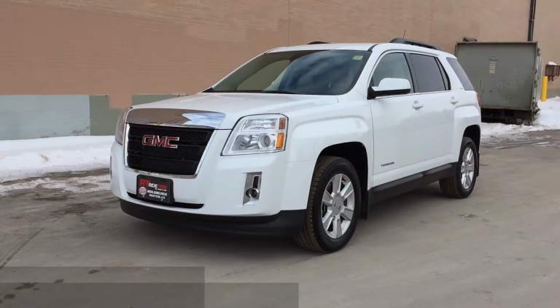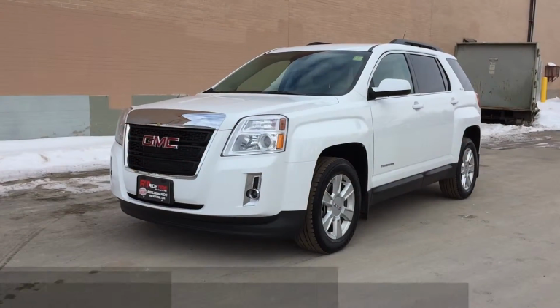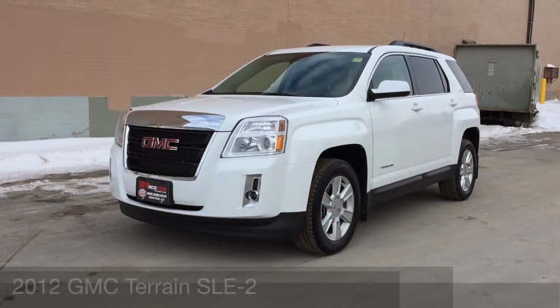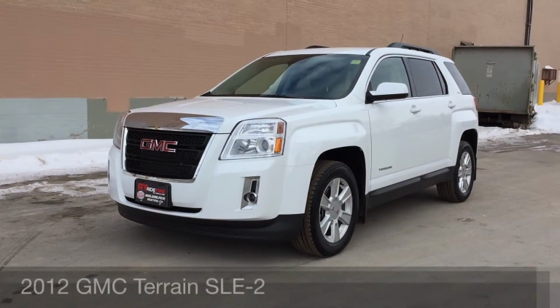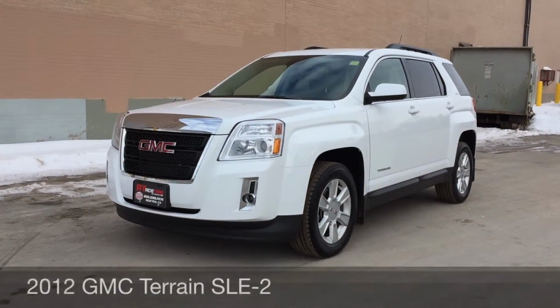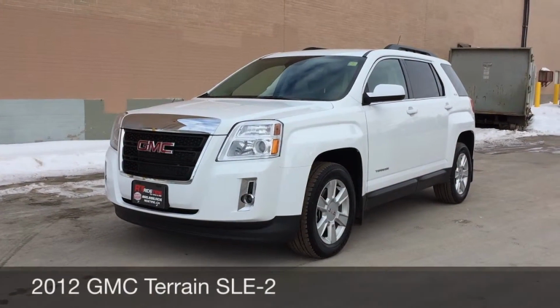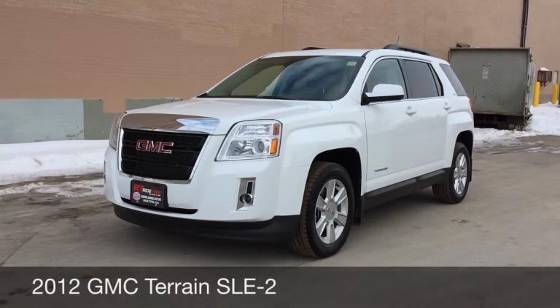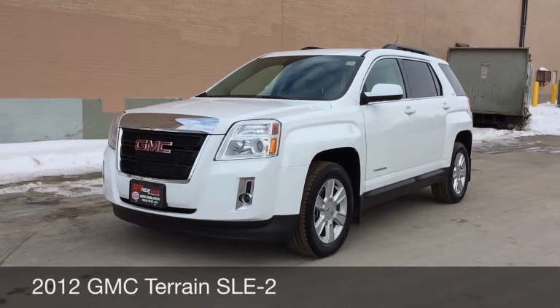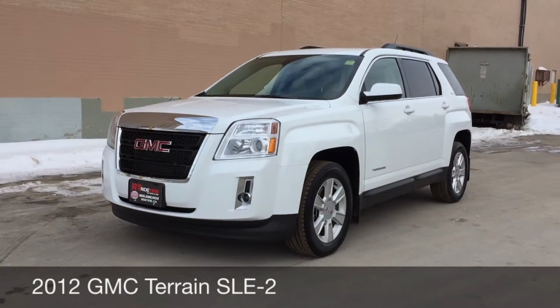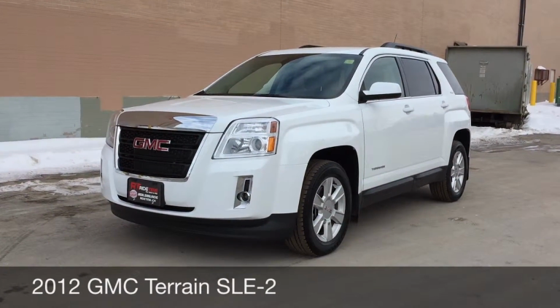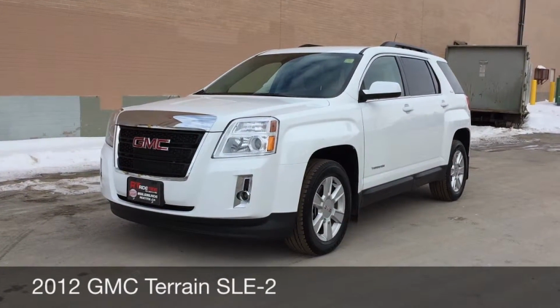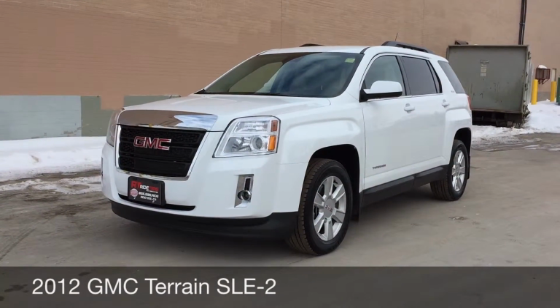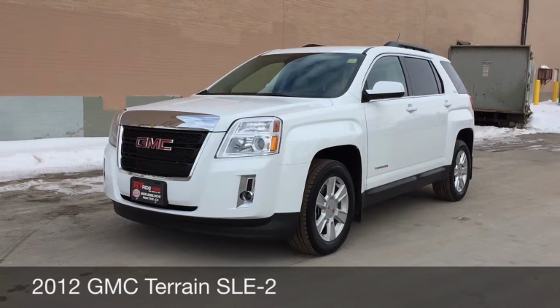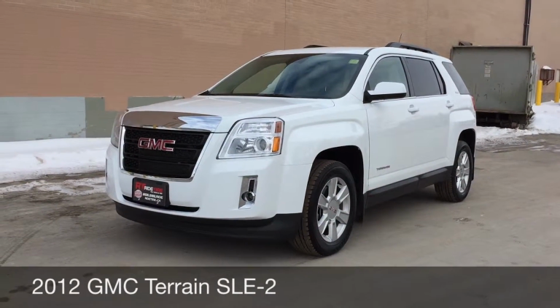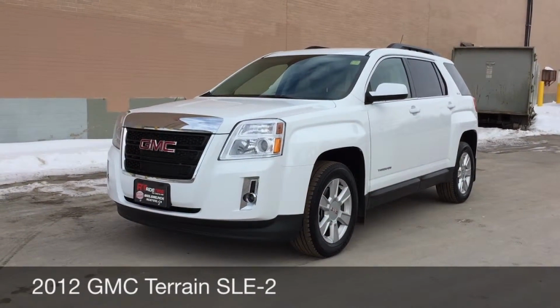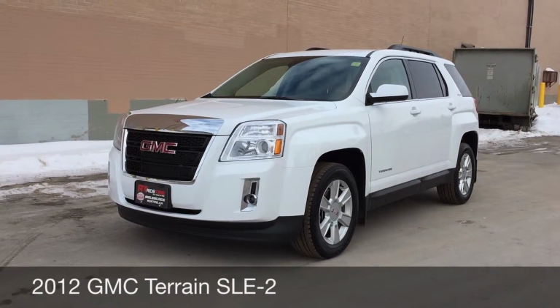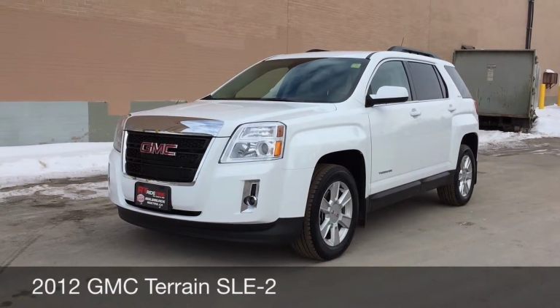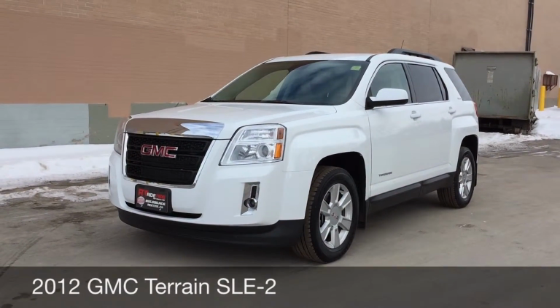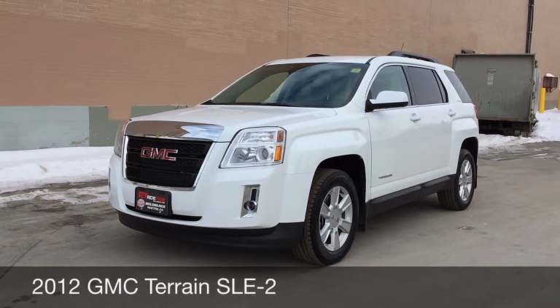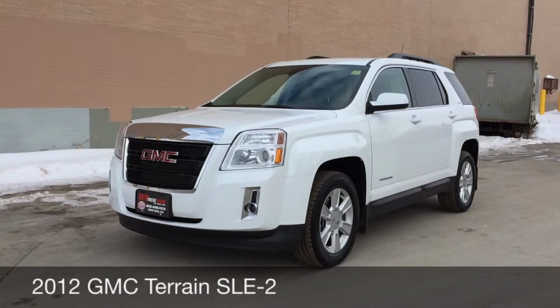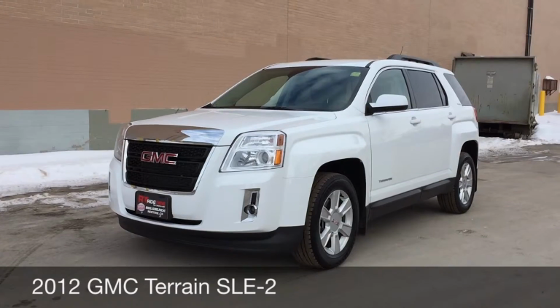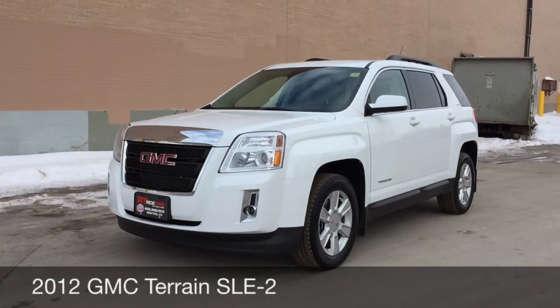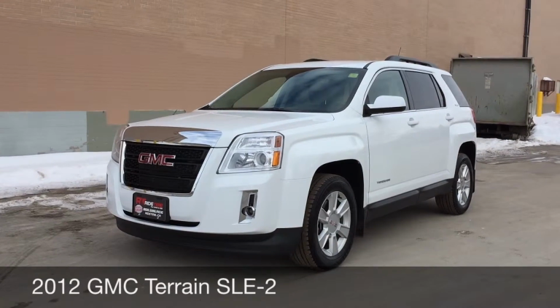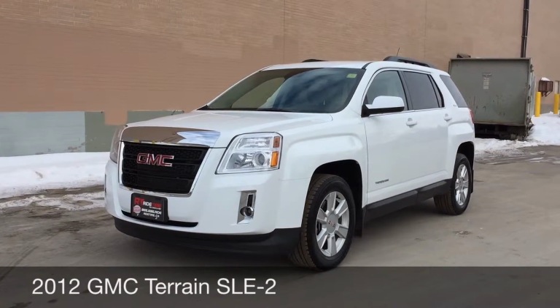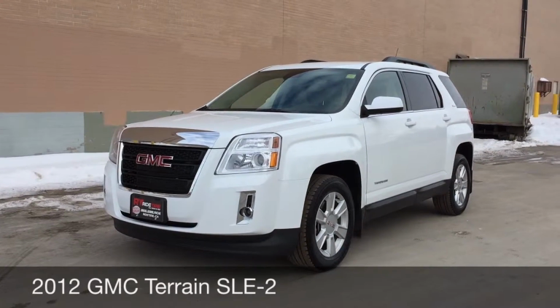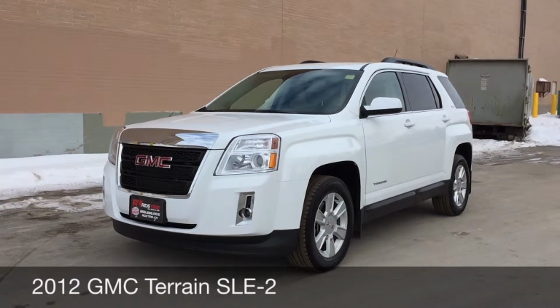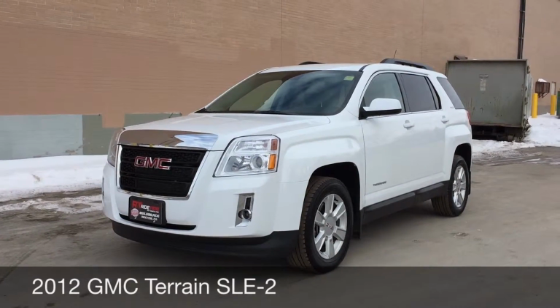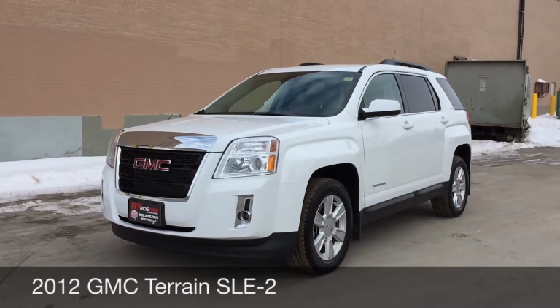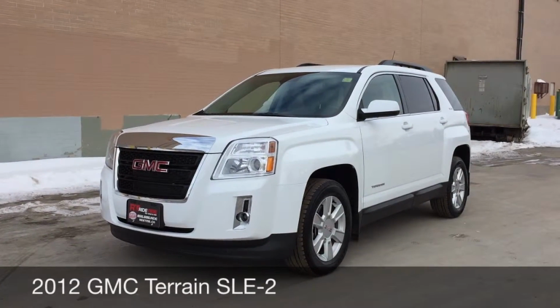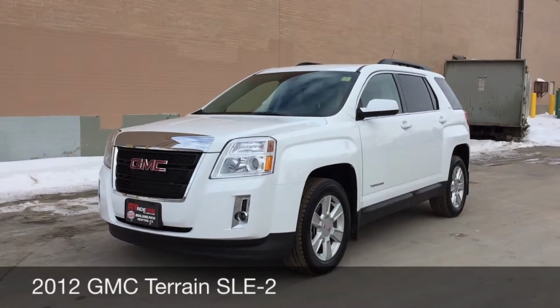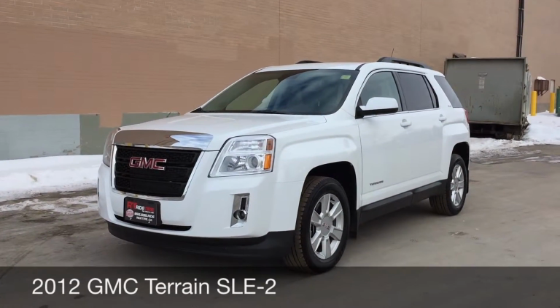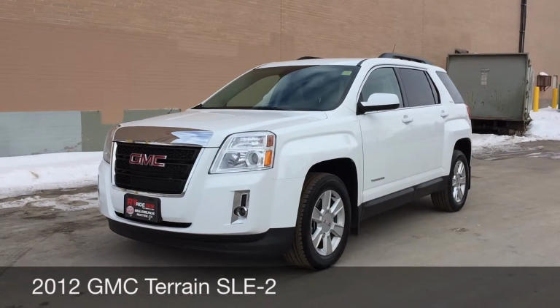Hey, this is RideTime with two locations. What we got here is a 2012 GMC Terrain SLE2.